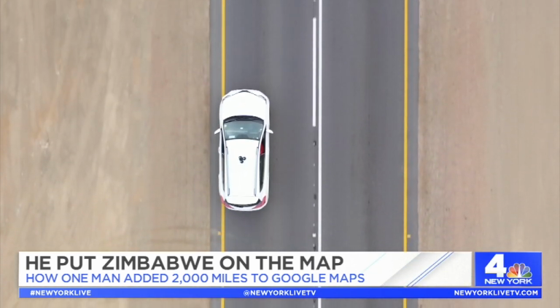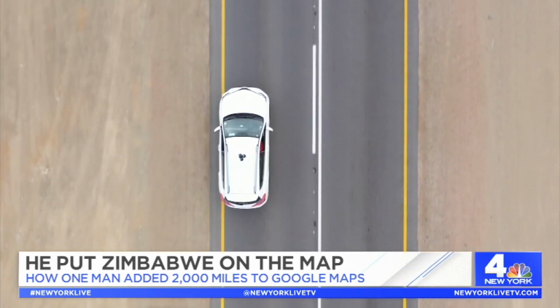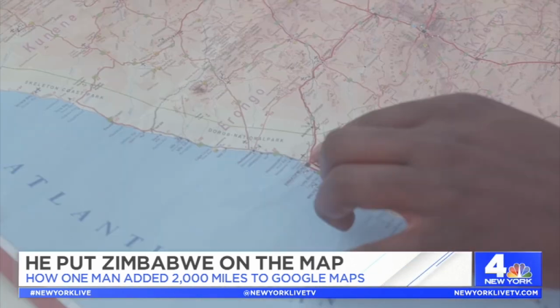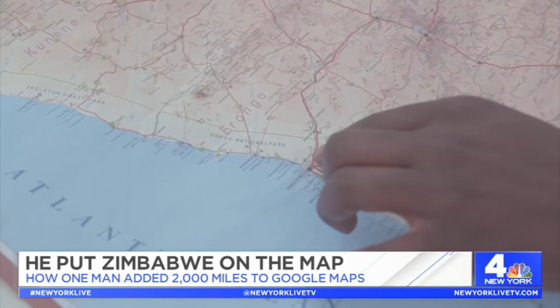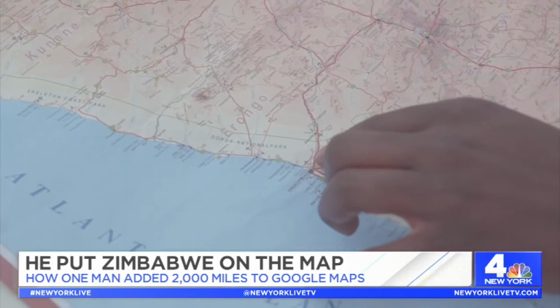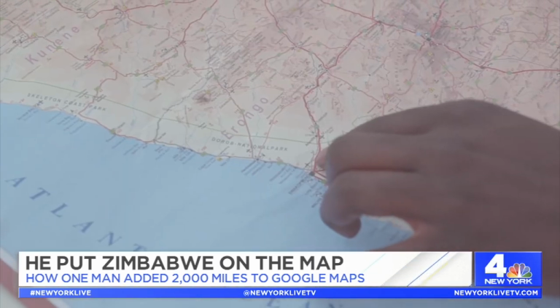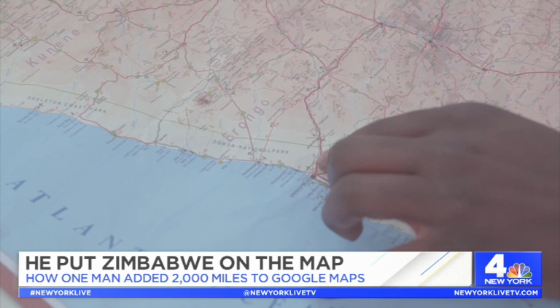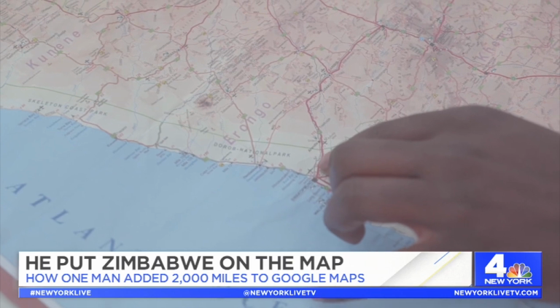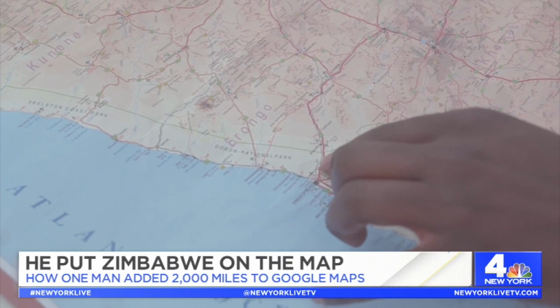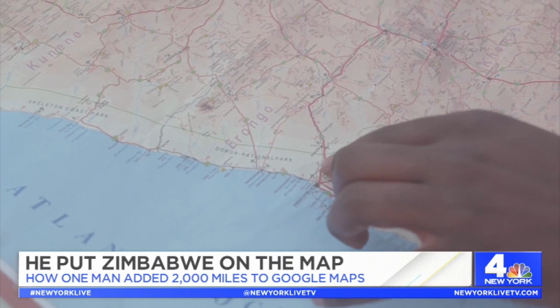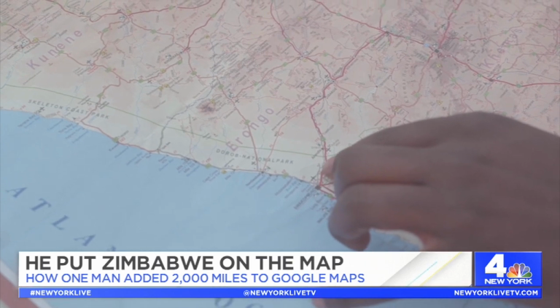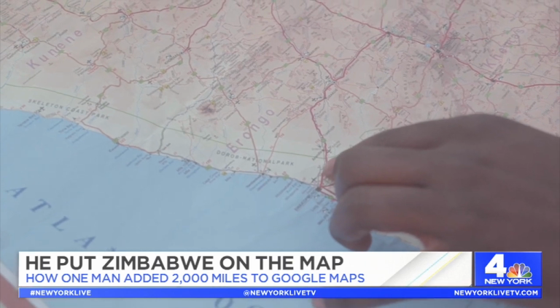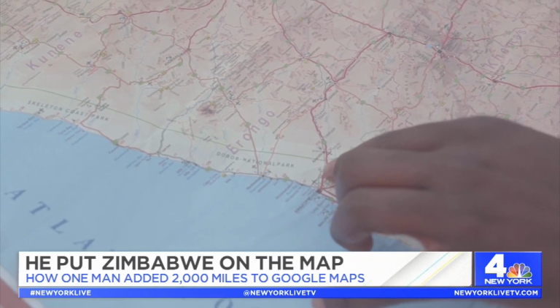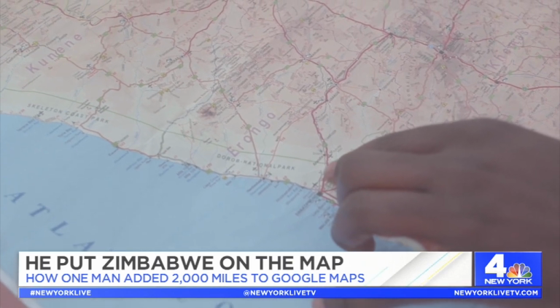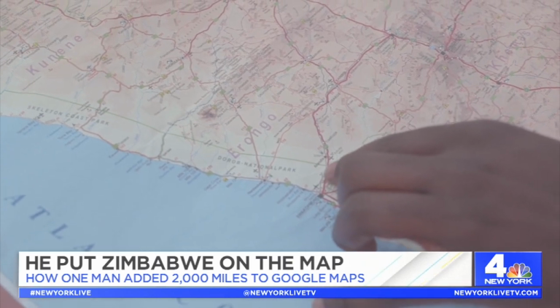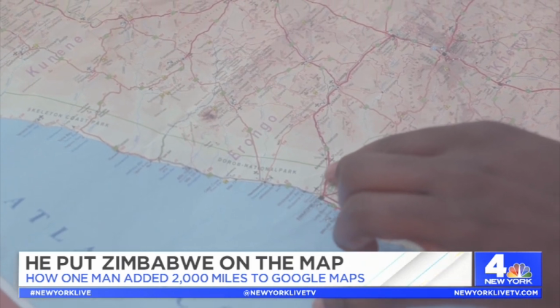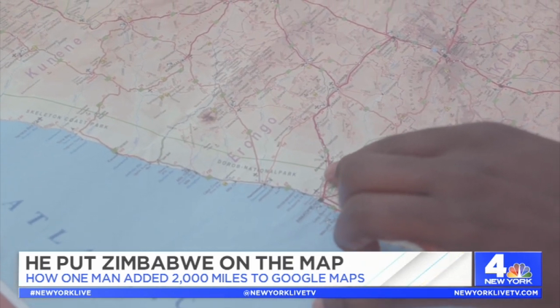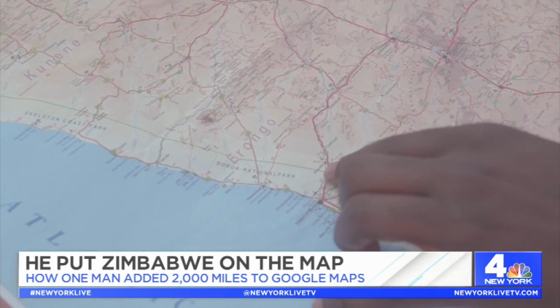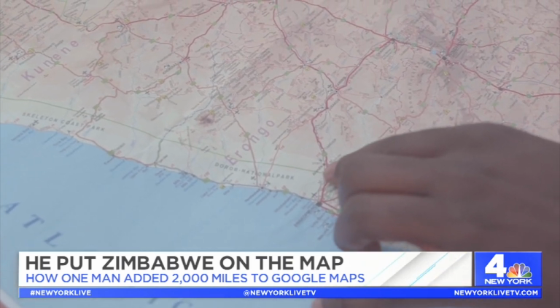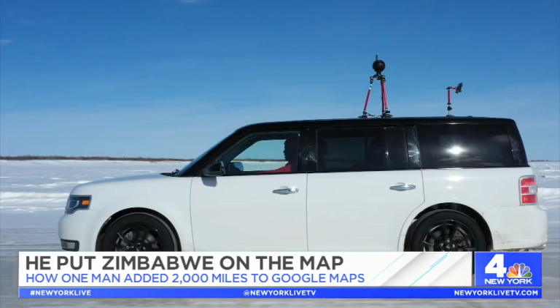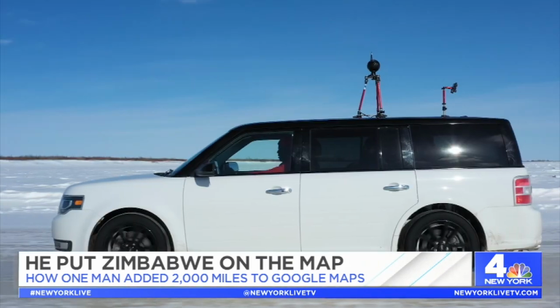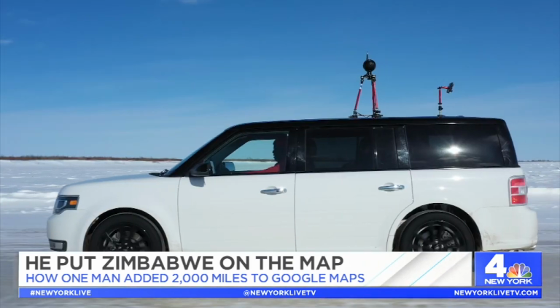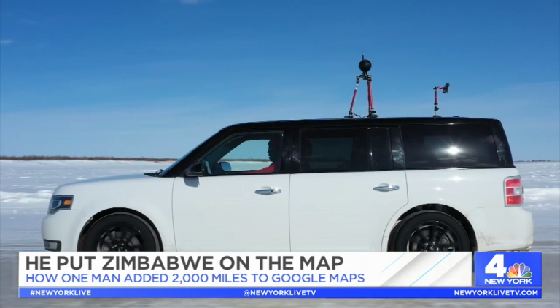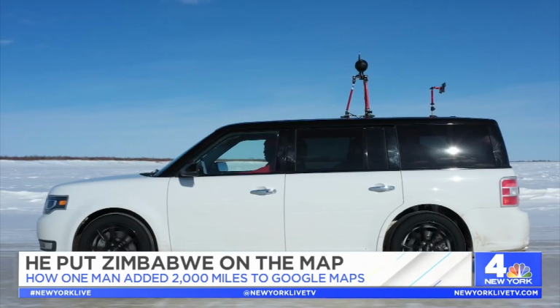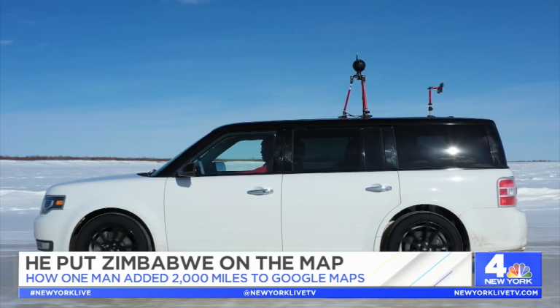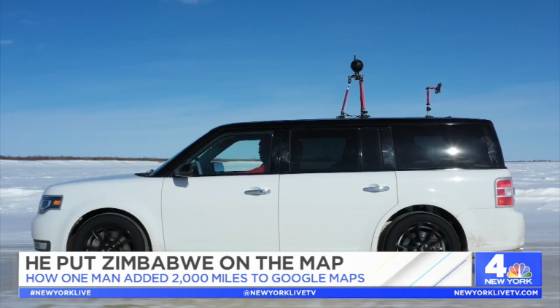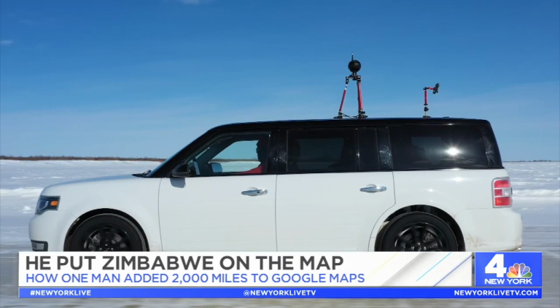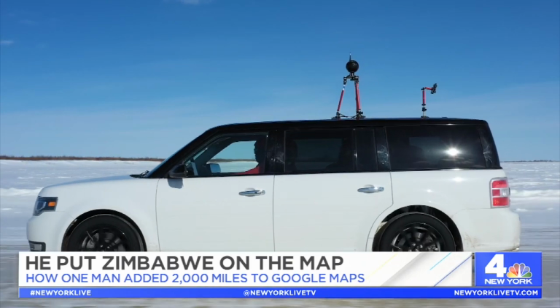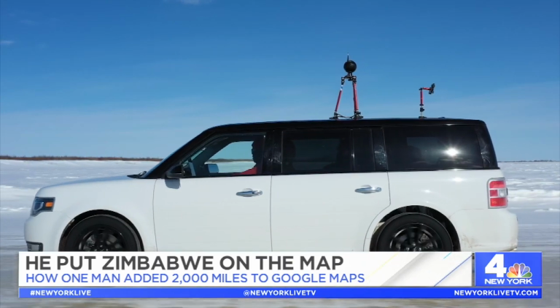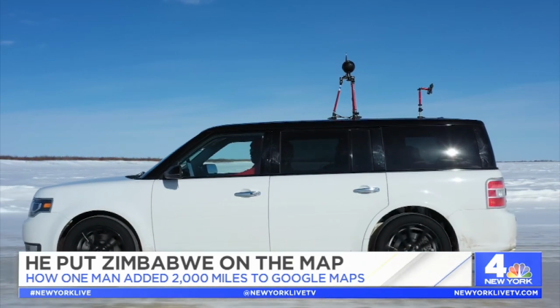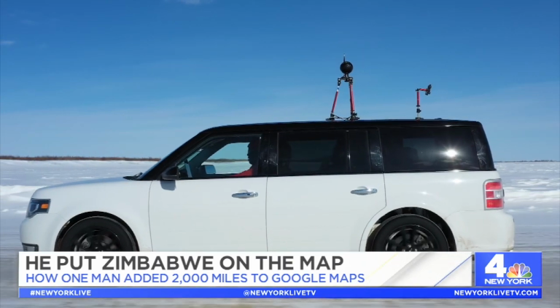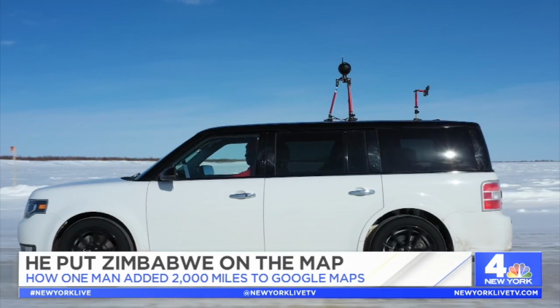The average person is going to pull up Google Maps and estimate how long it takes to get from point A to point B.